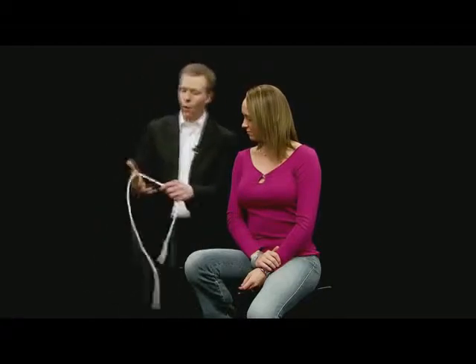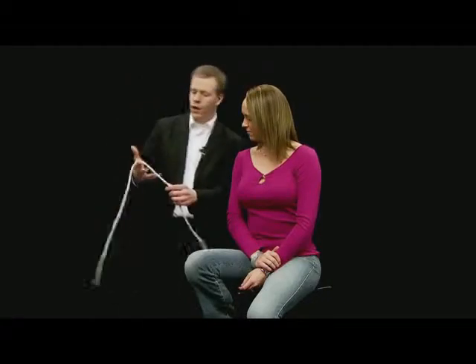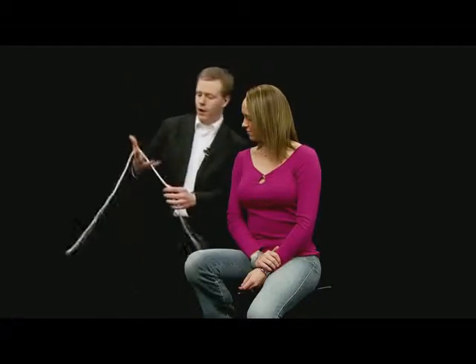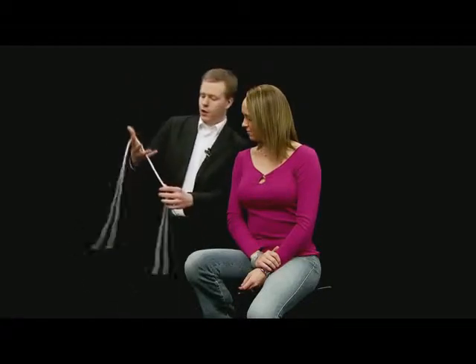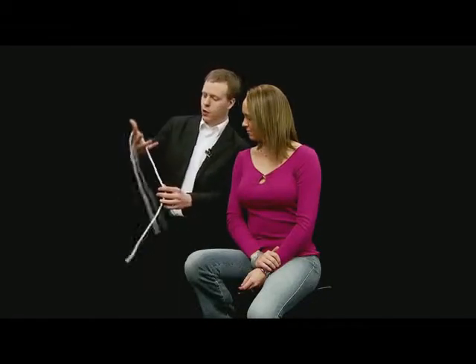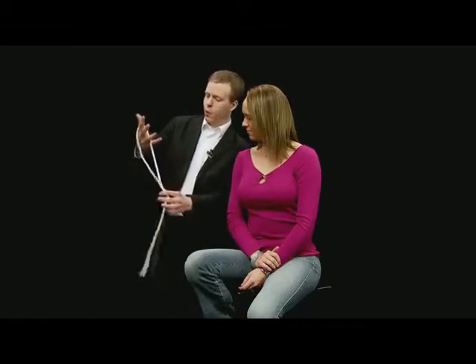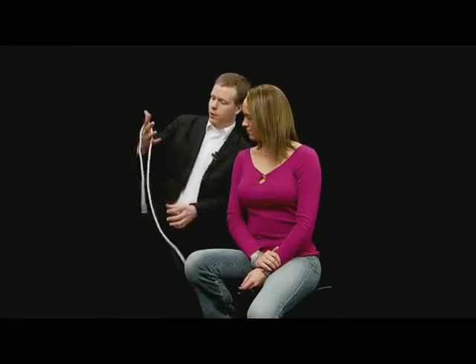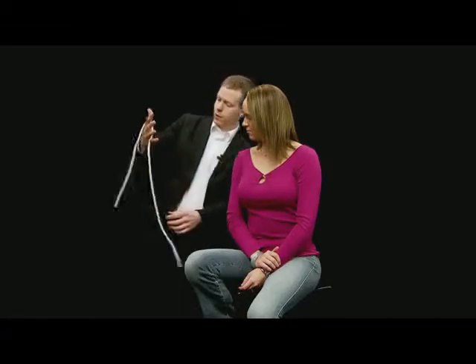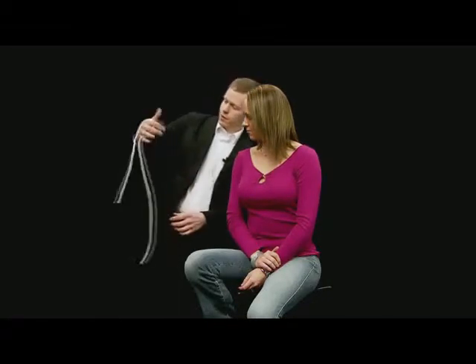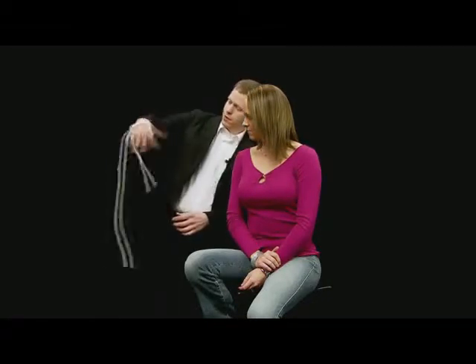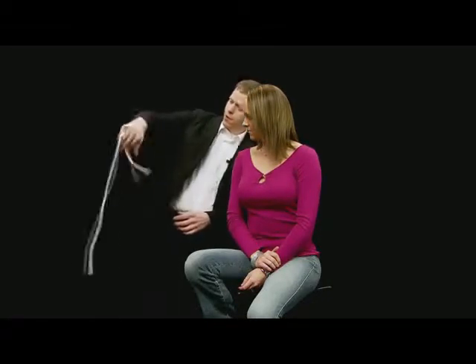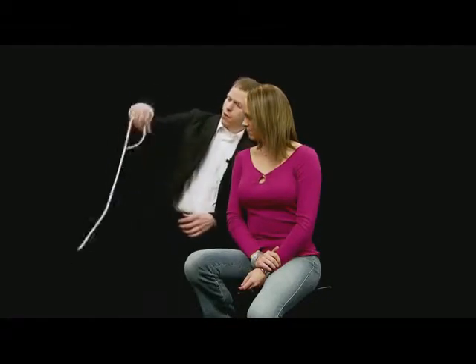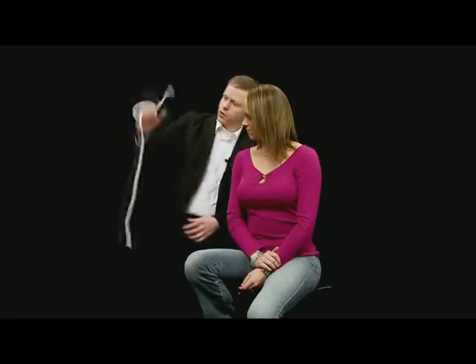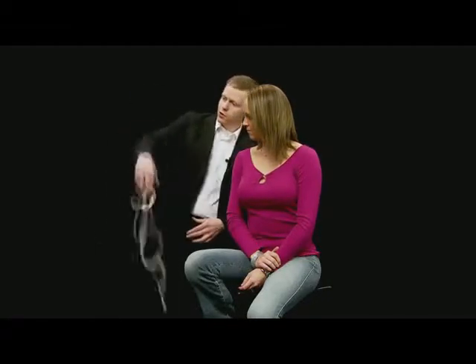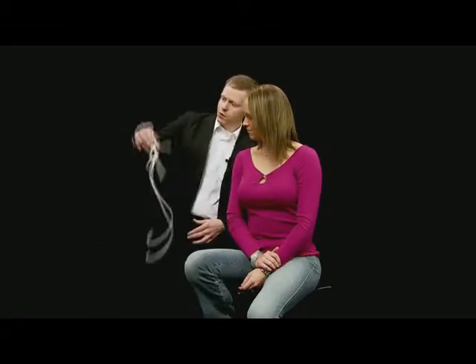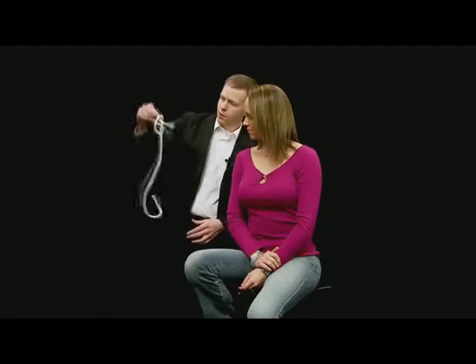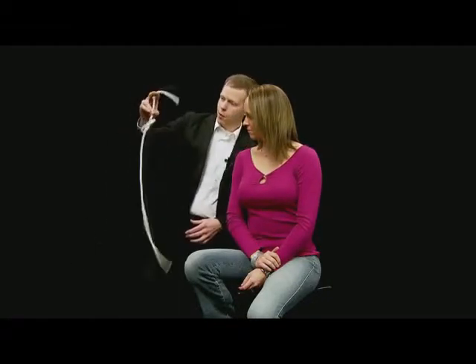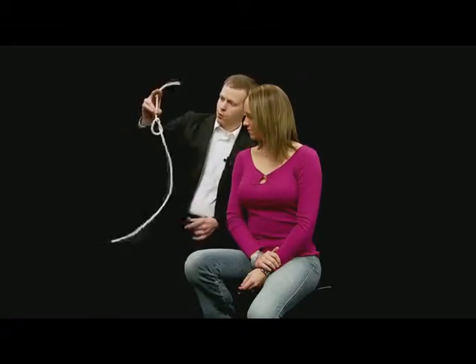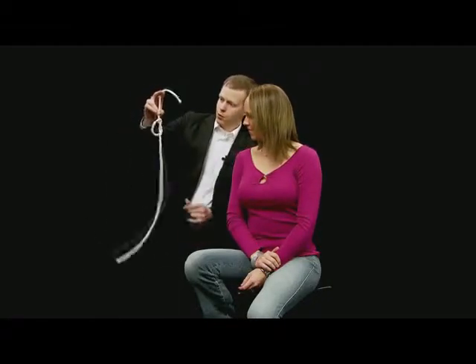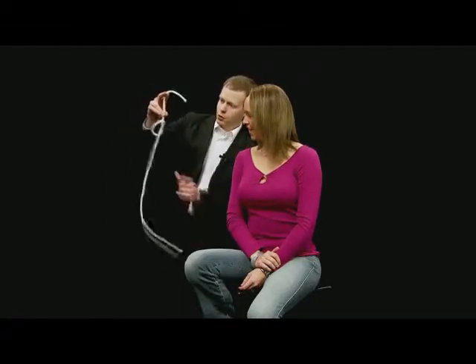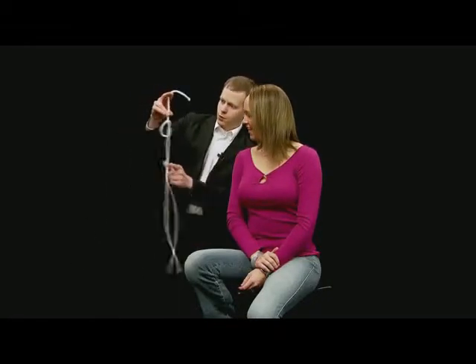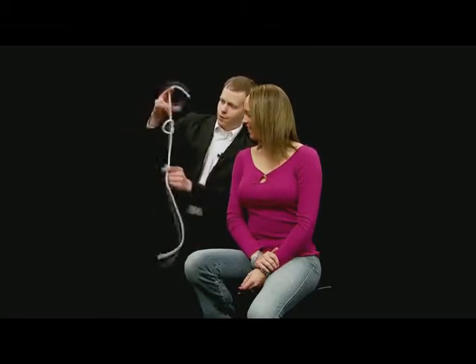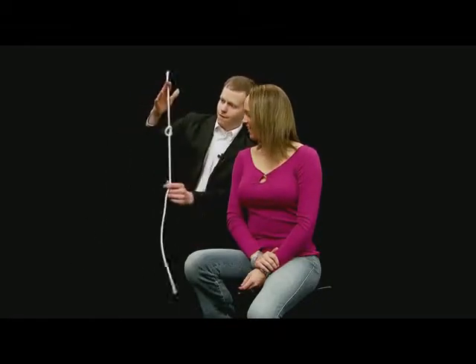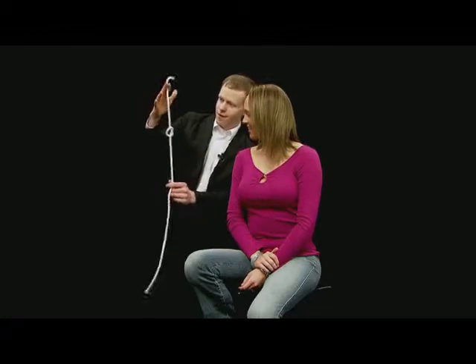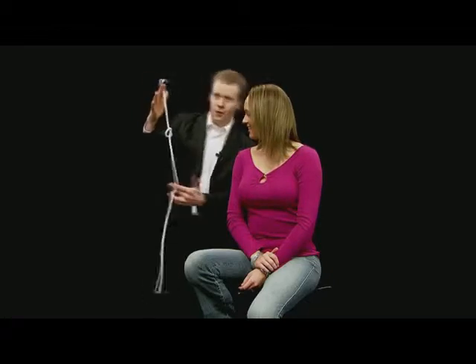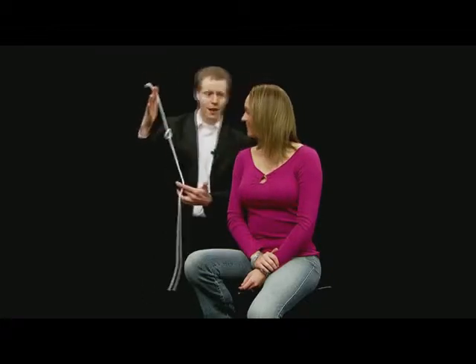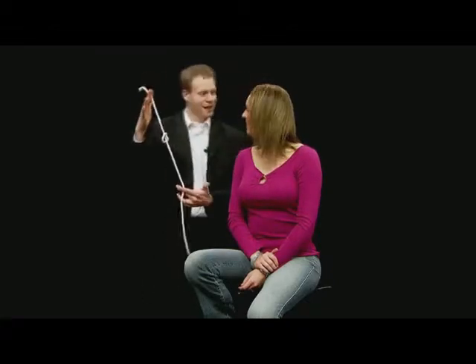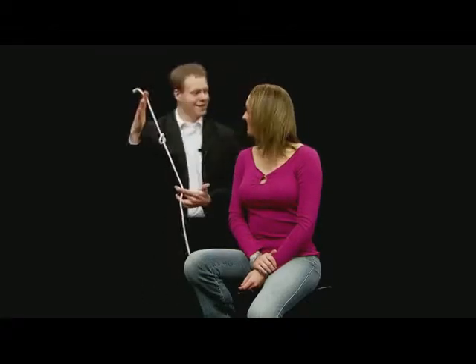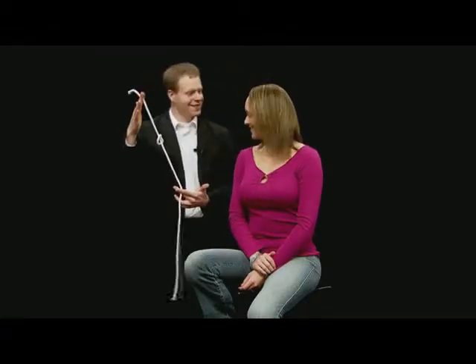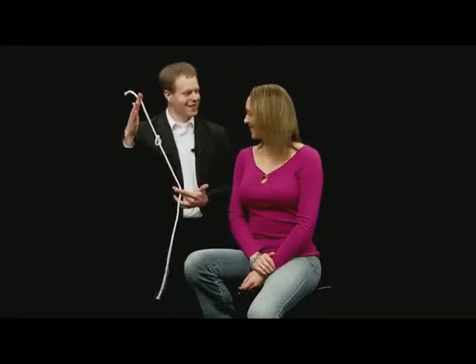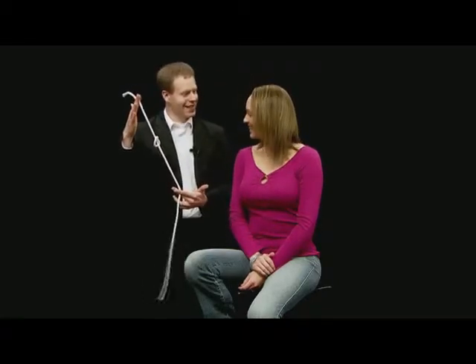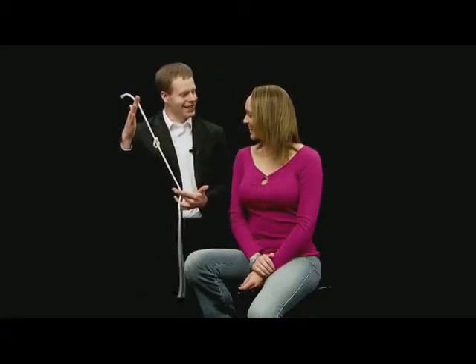One hand can do all the work. Ready? One, two. And there's the knot. Sweet. Thanks.